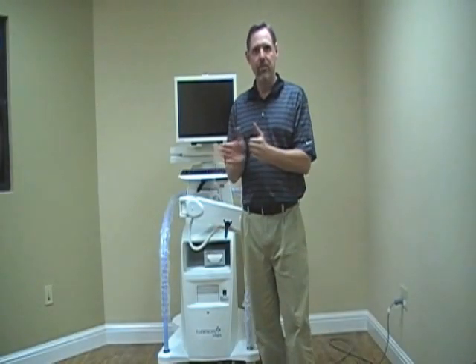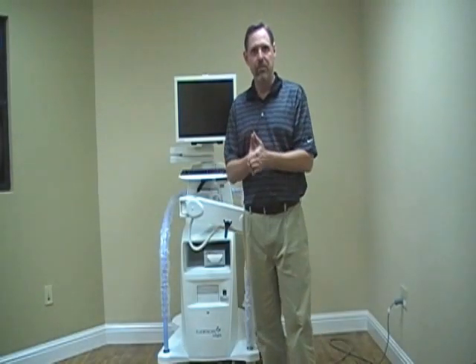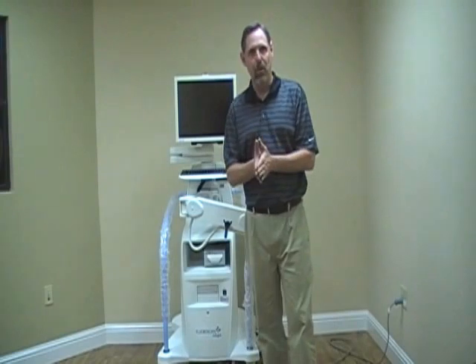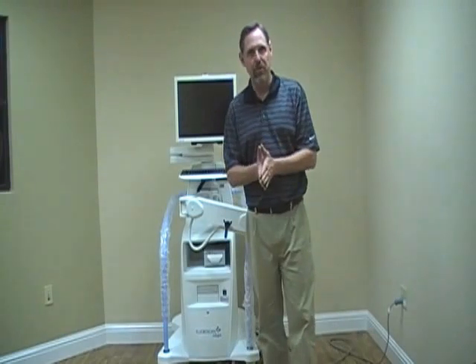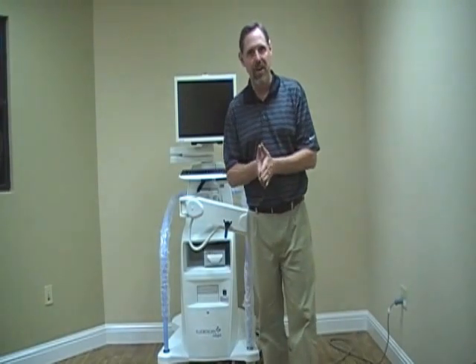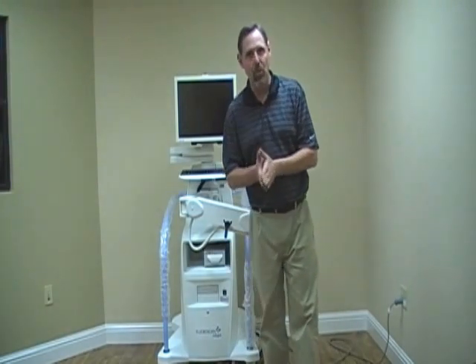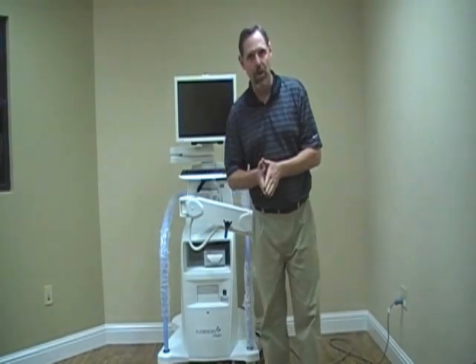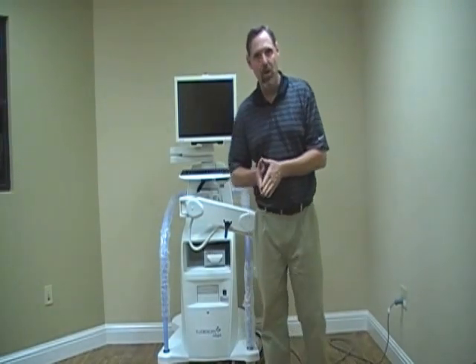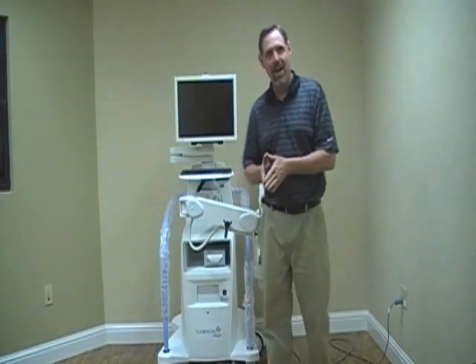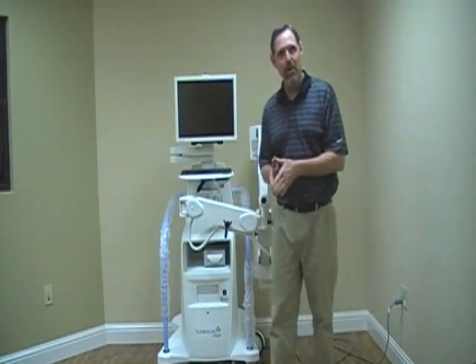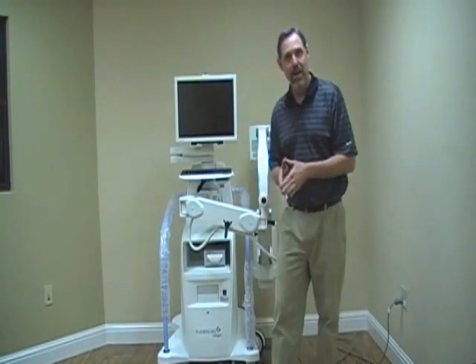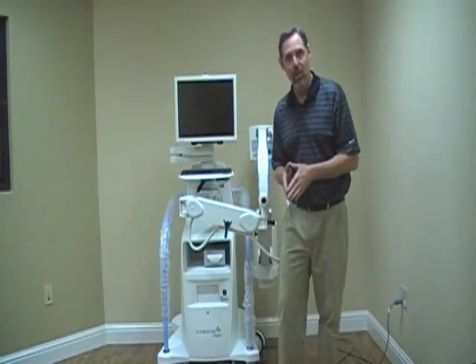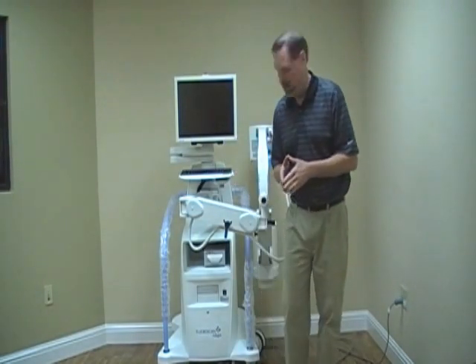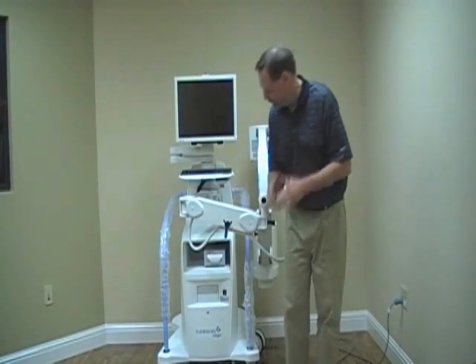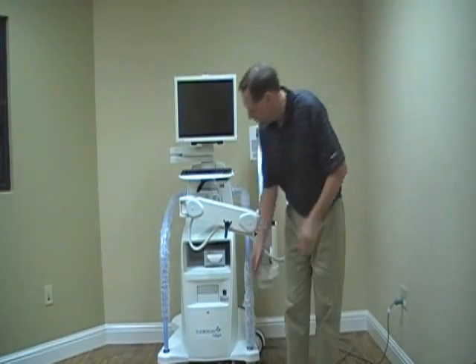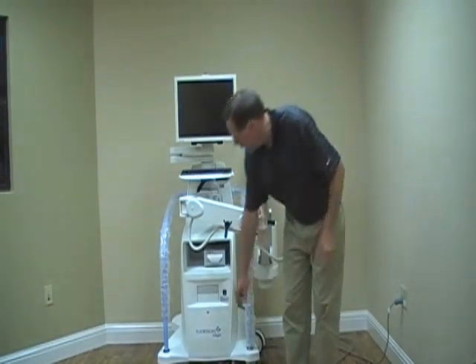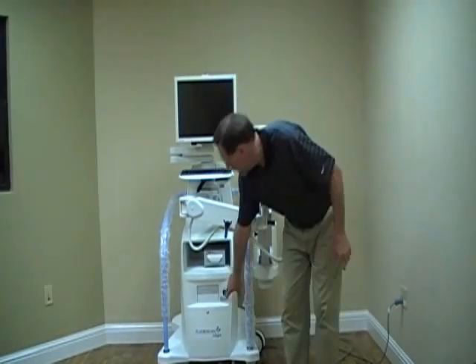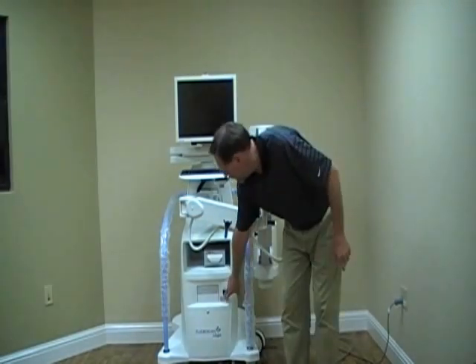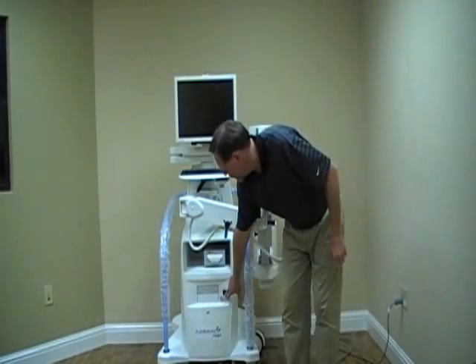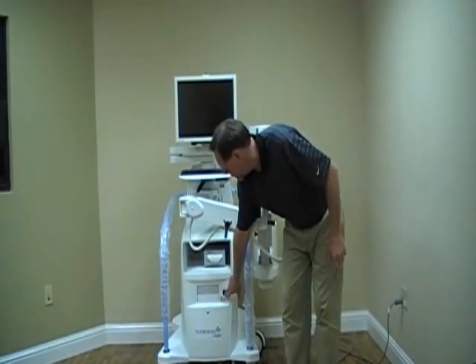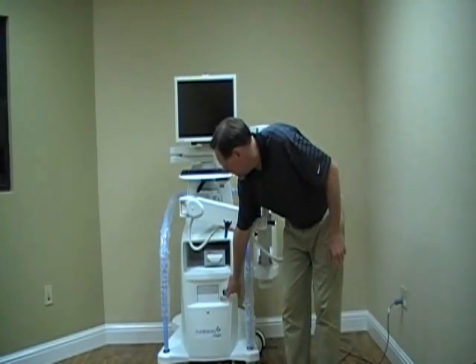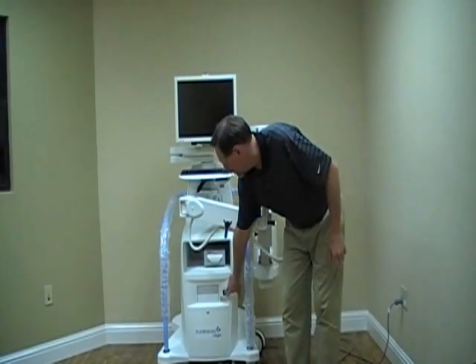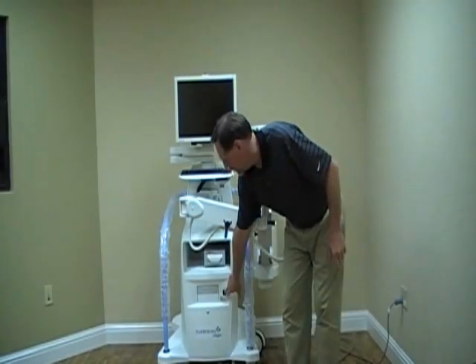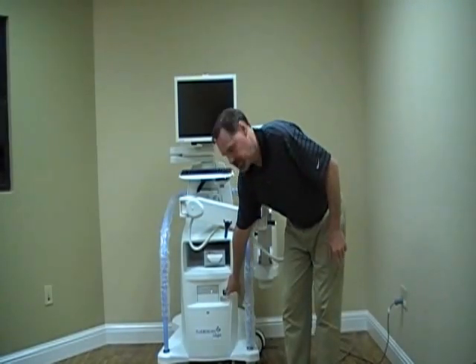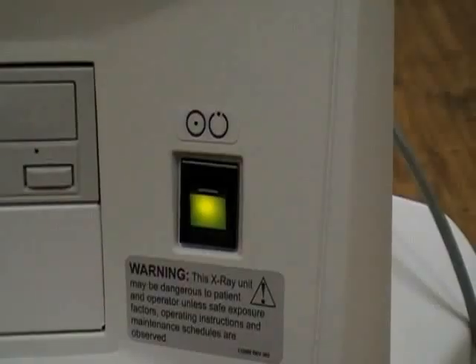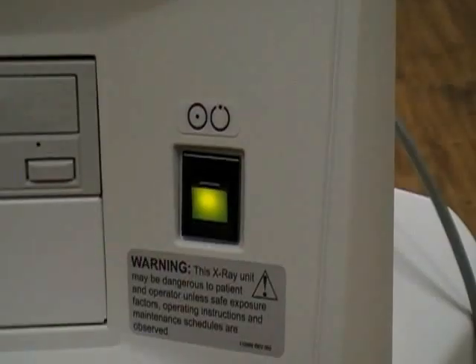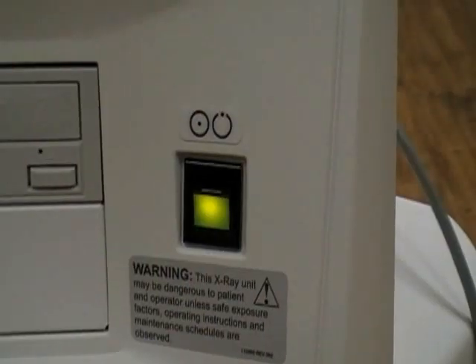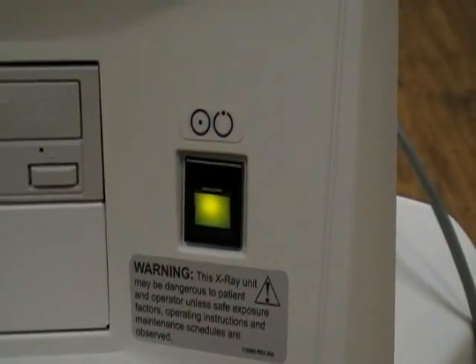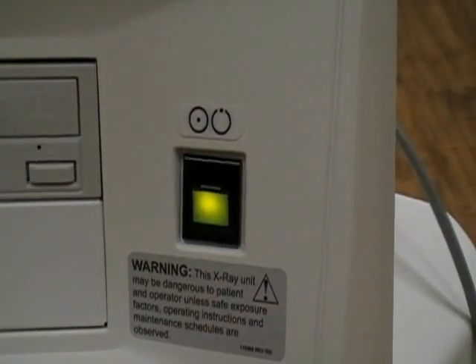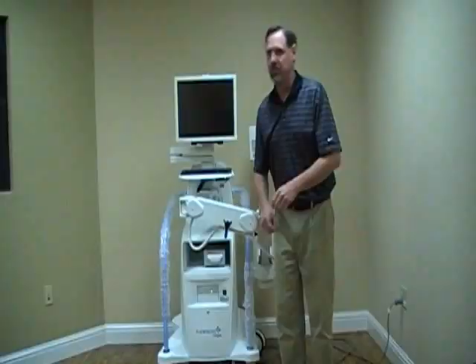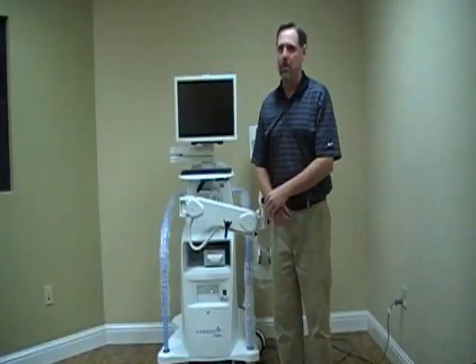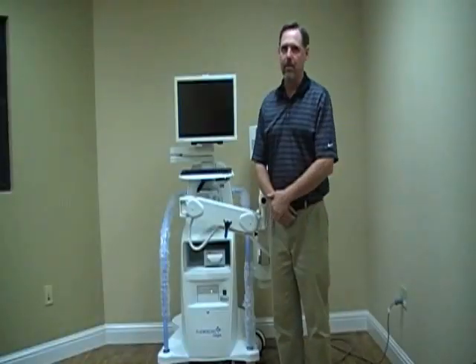This is FloraScan 101 — how to make it work. Using the on switch, turn the system on.